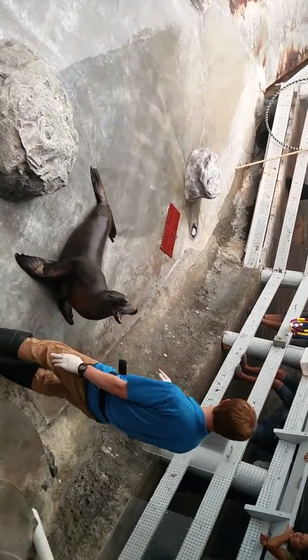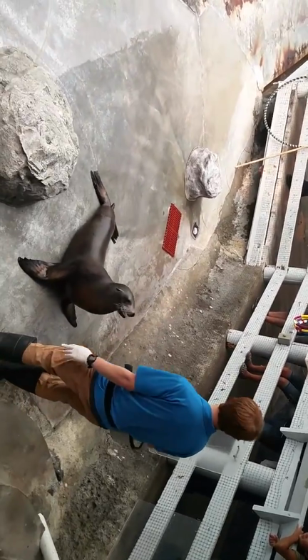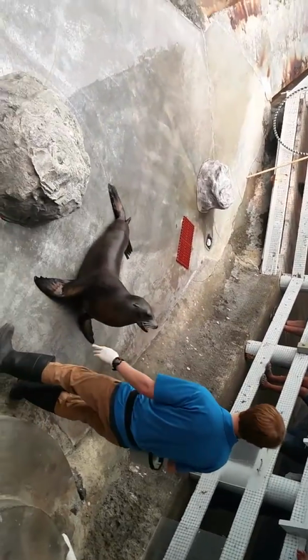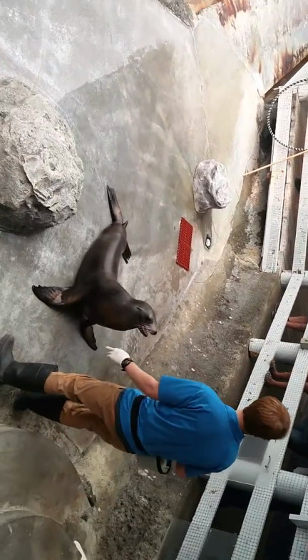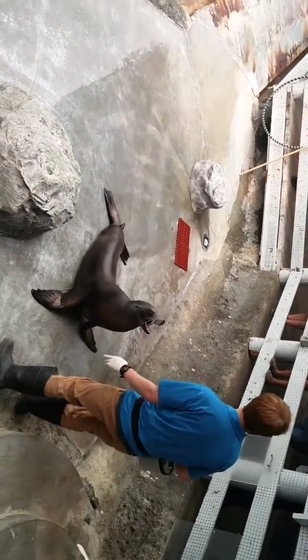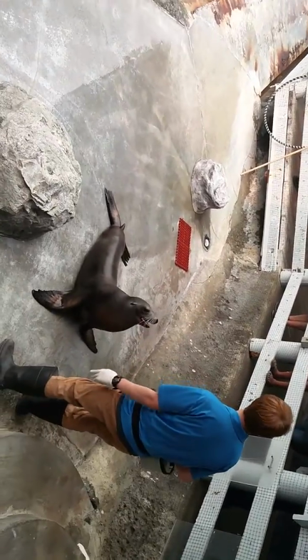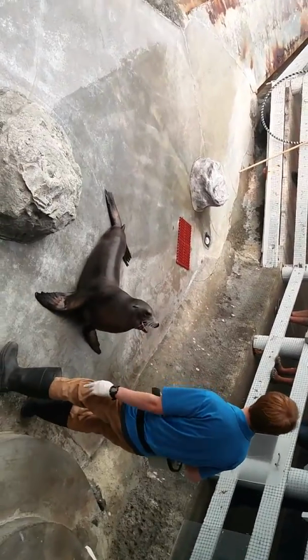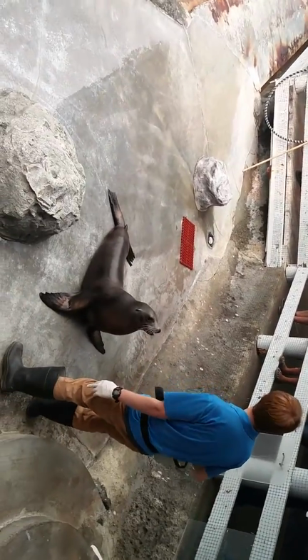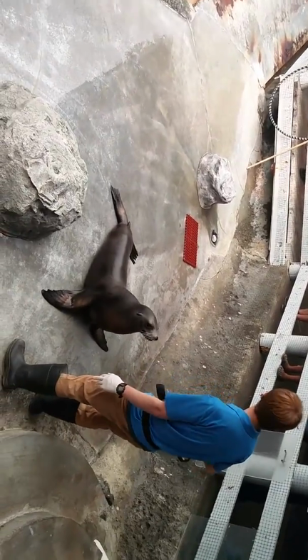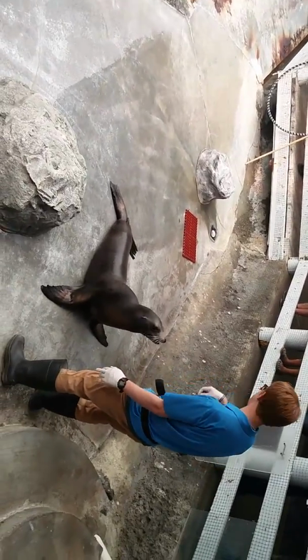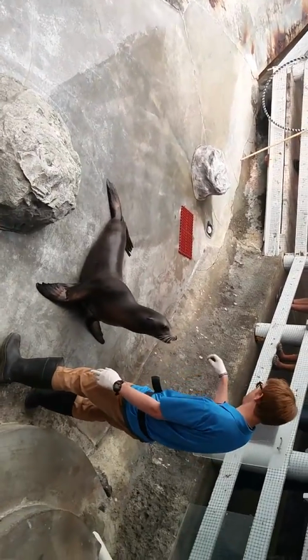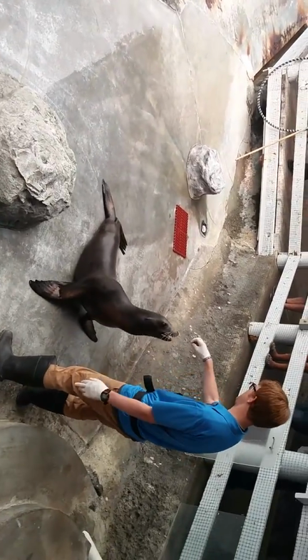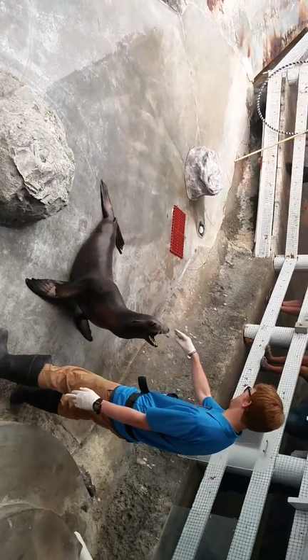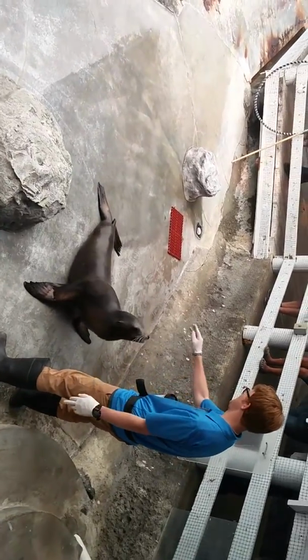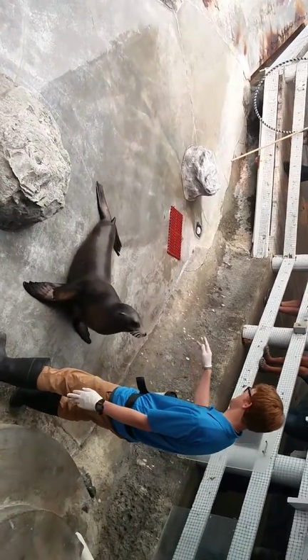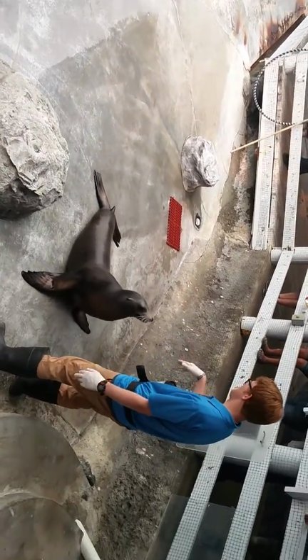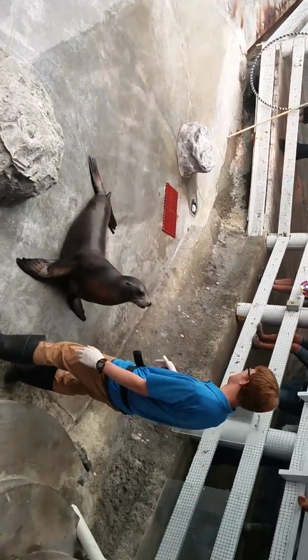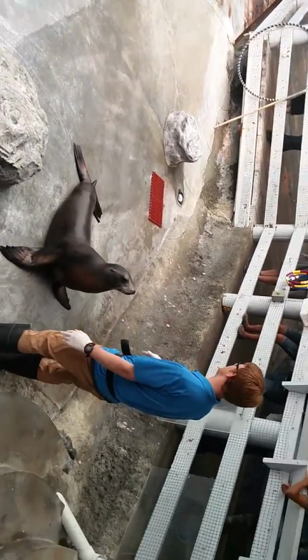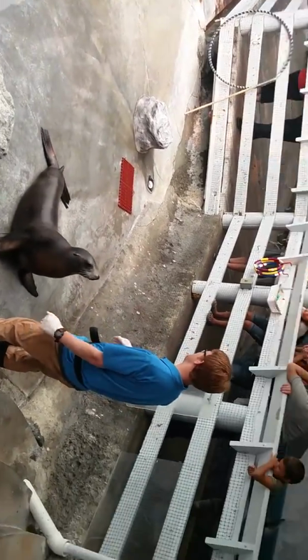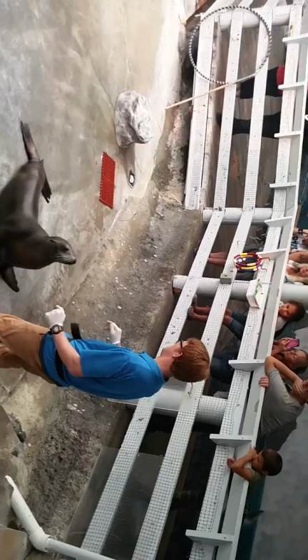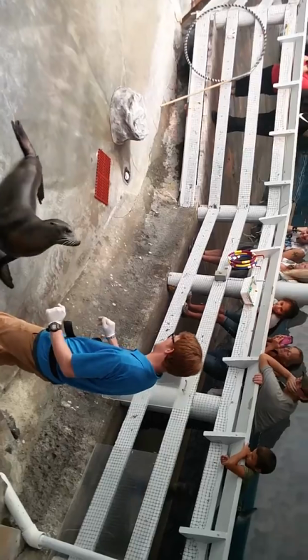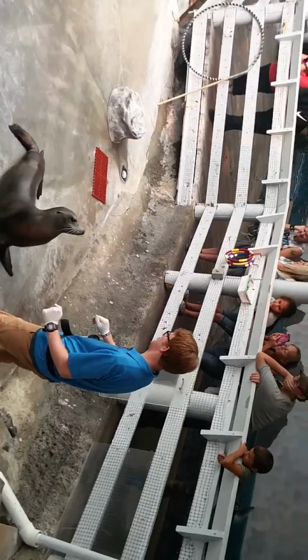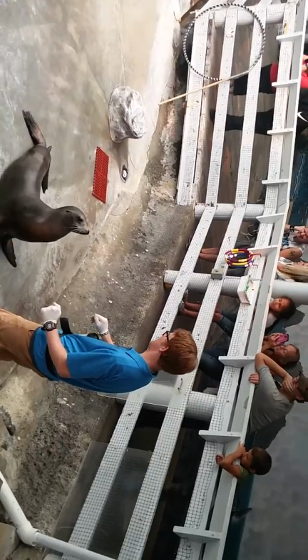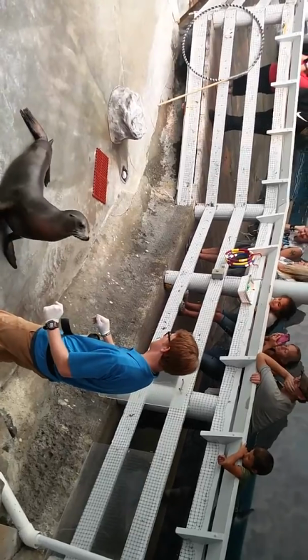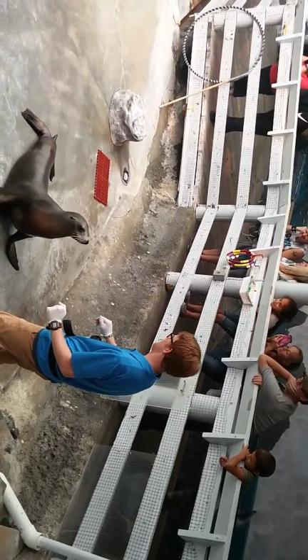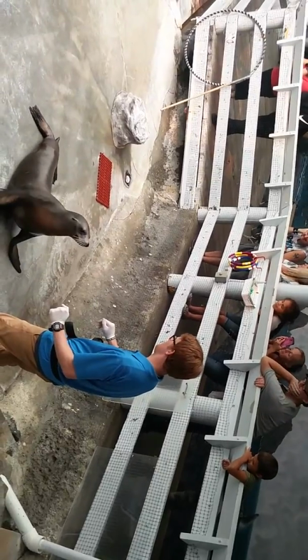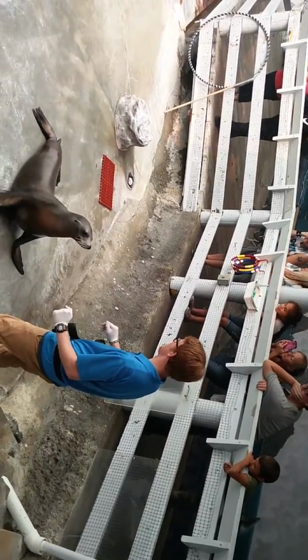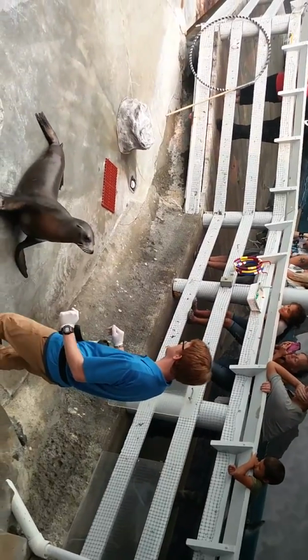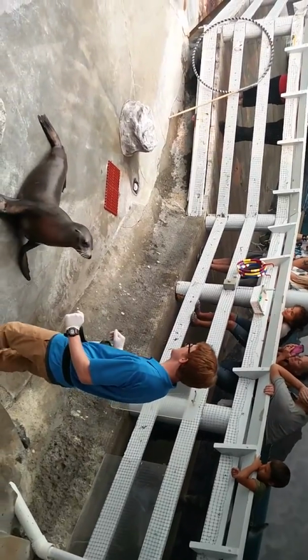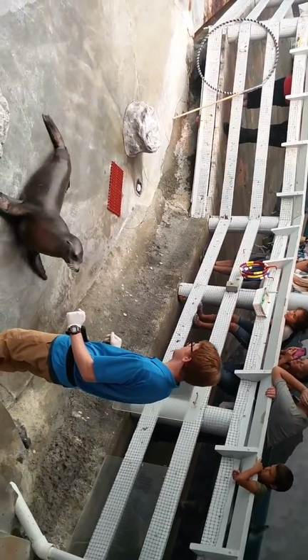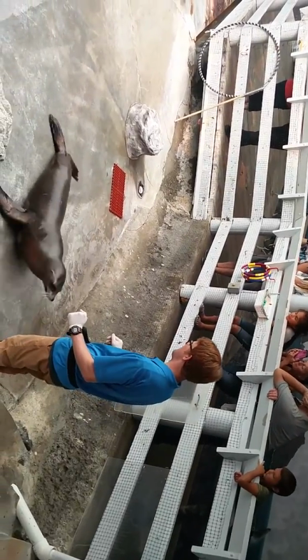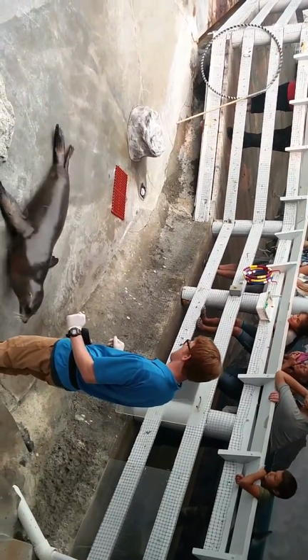He doesn't get splashed, did he? What do the seals do all day?